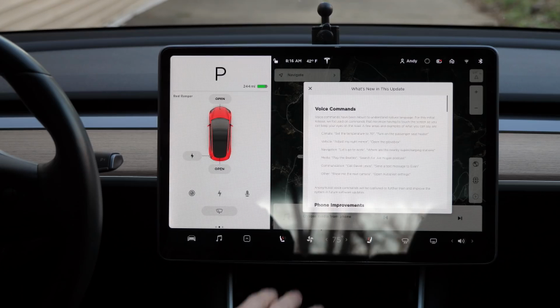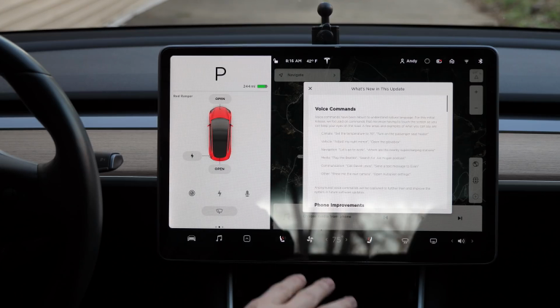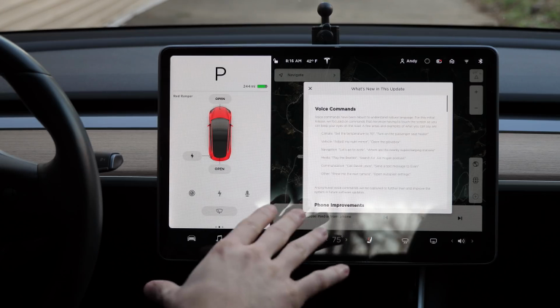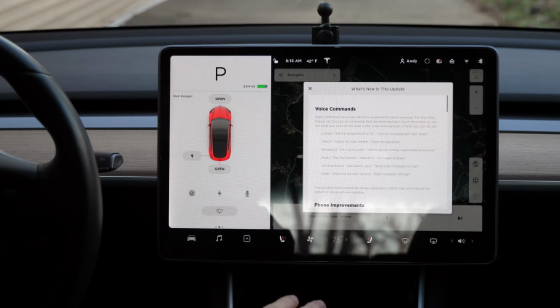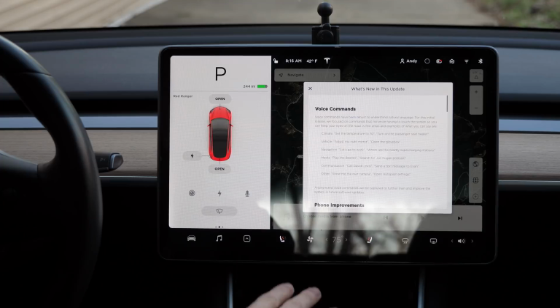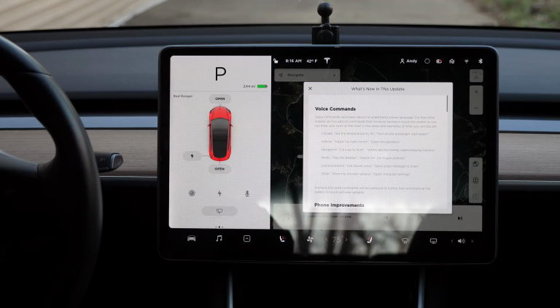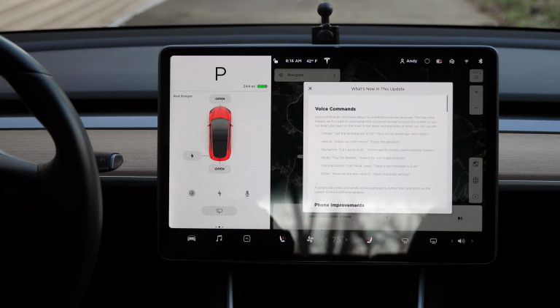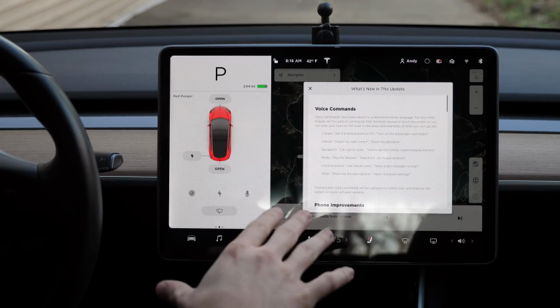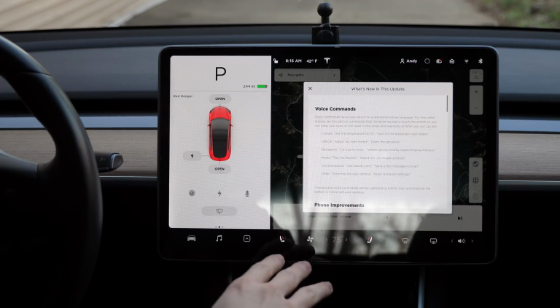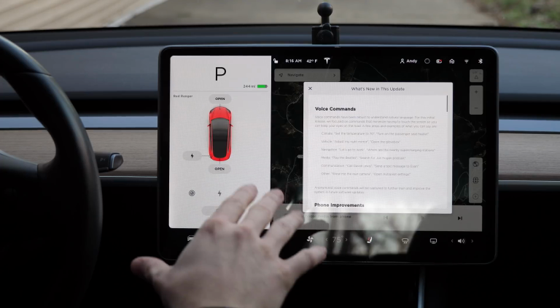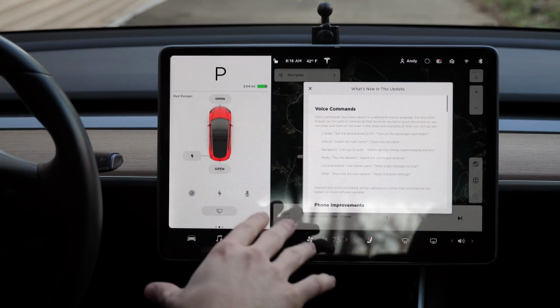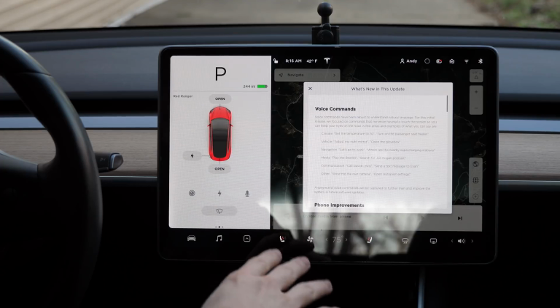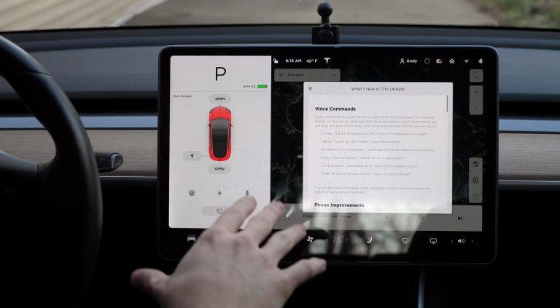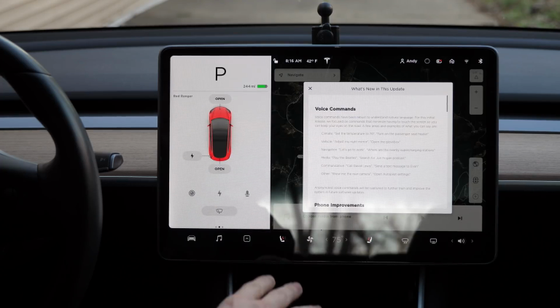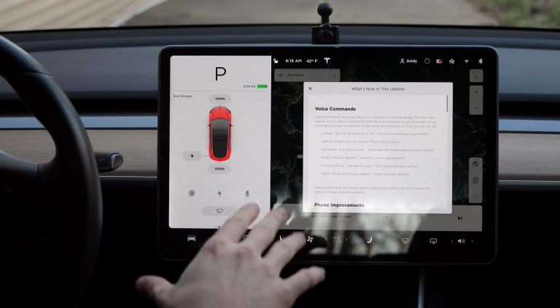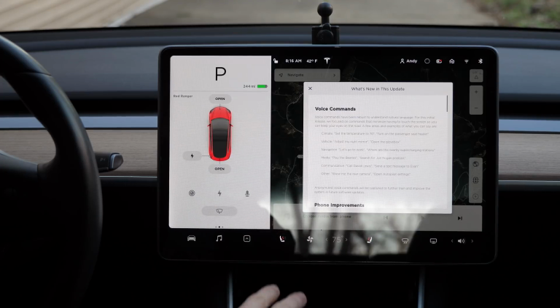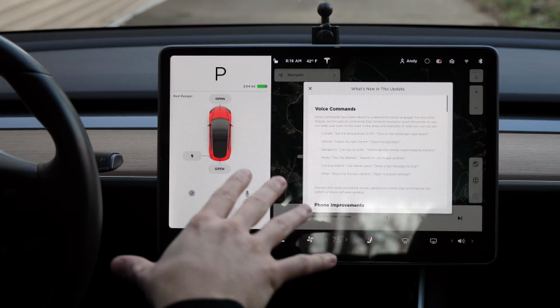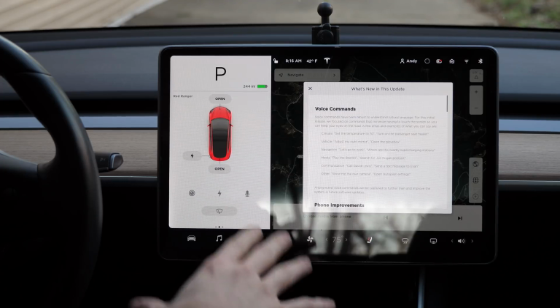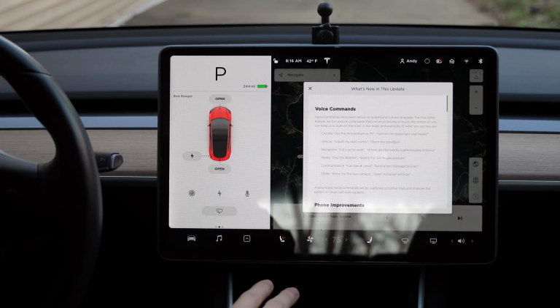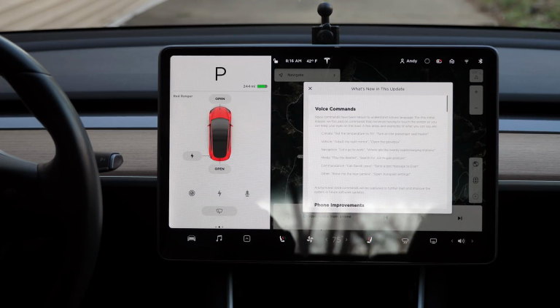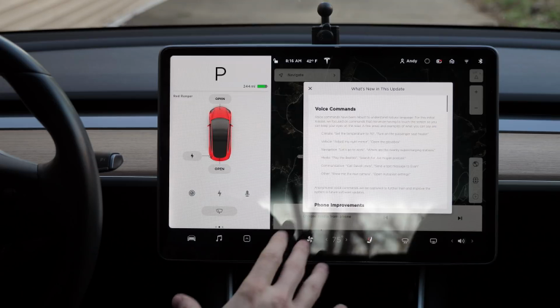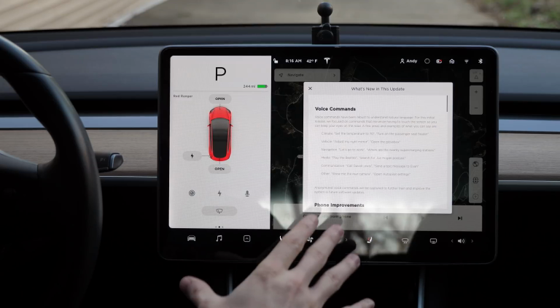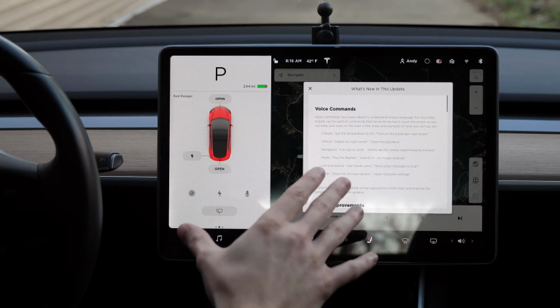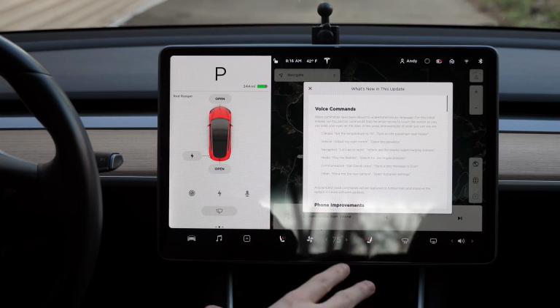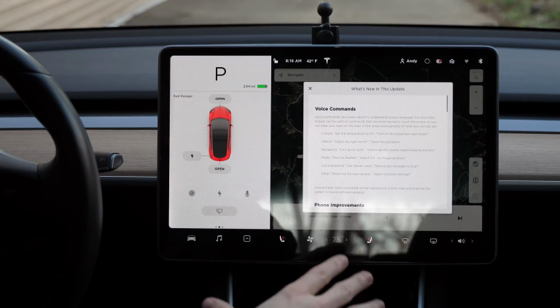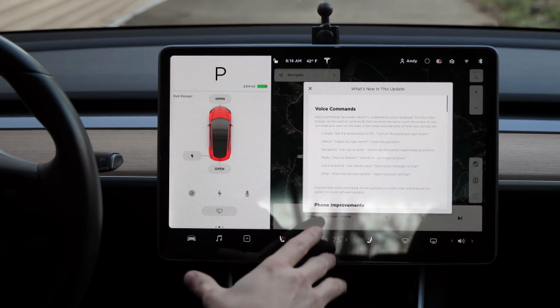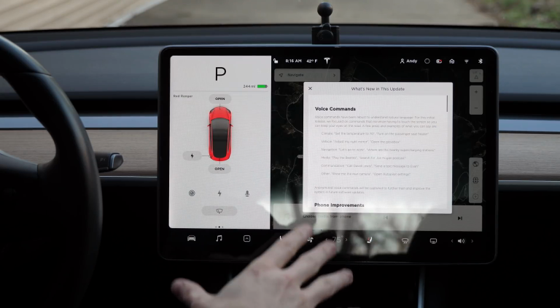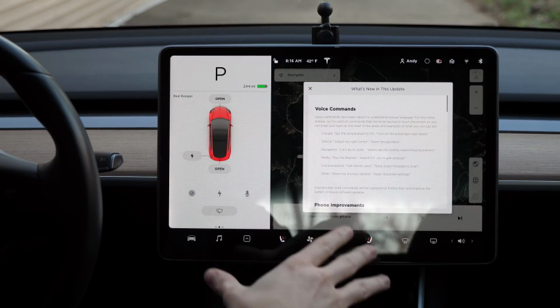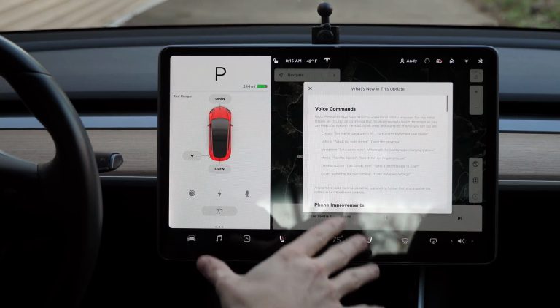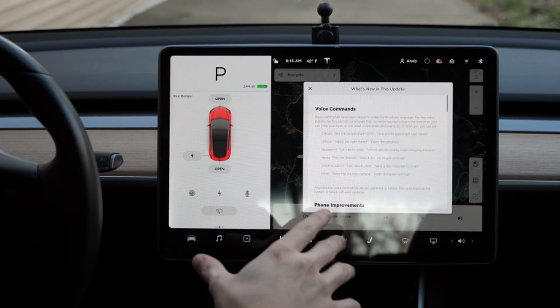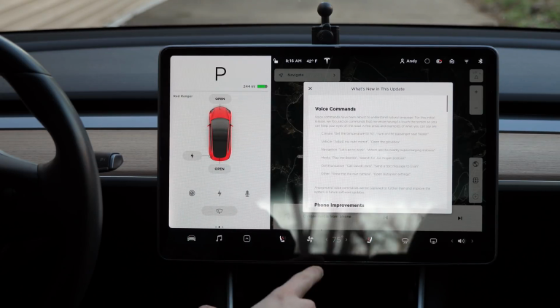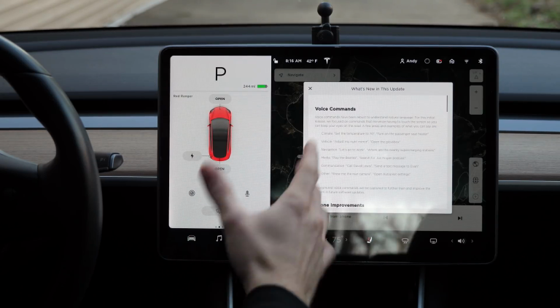The software just got installed — this is version 2019.40.50.1 — and here's a brief overview of what's new in this update.